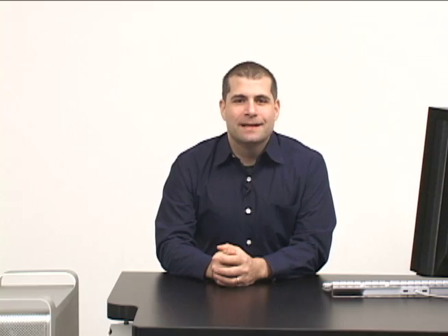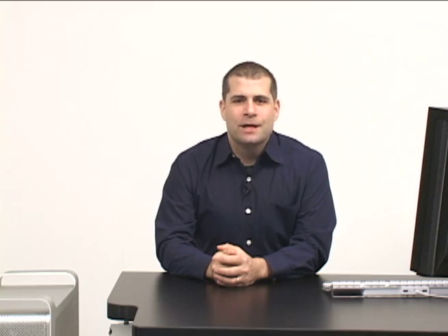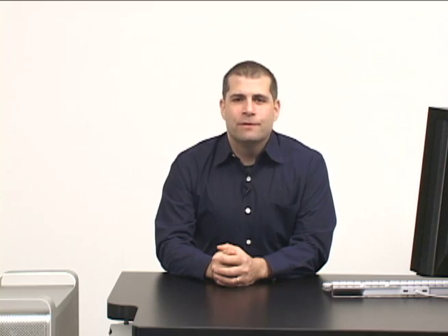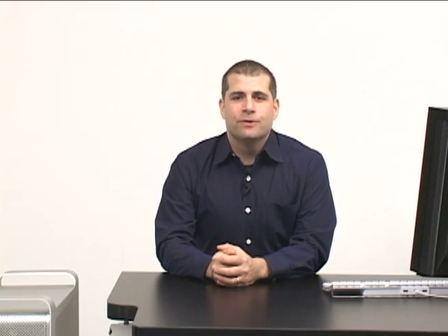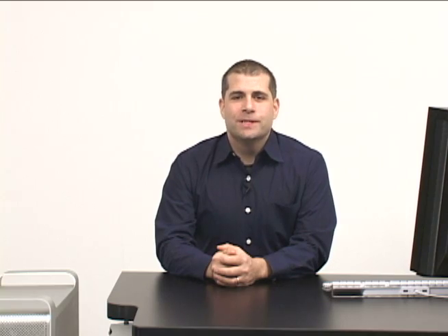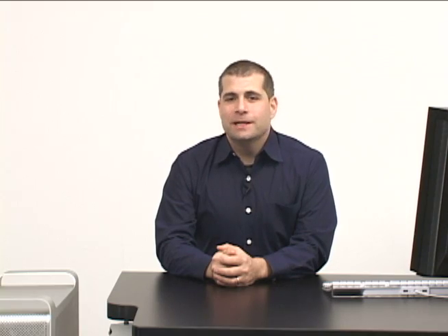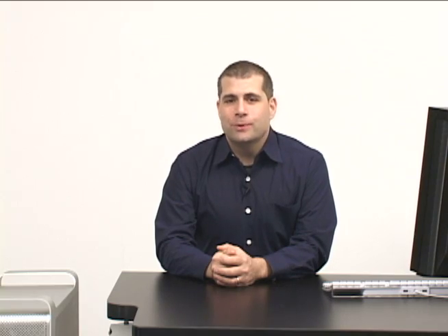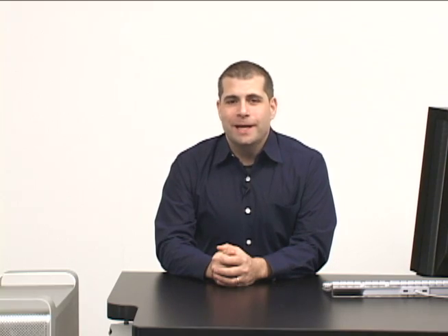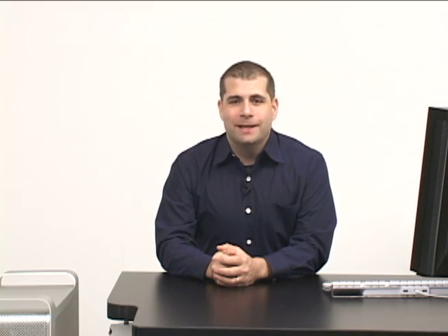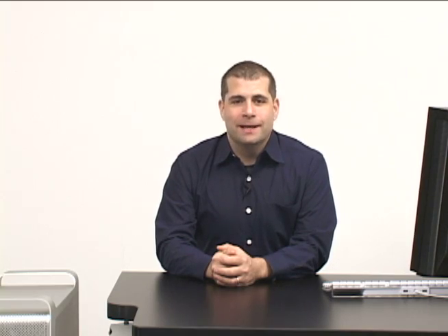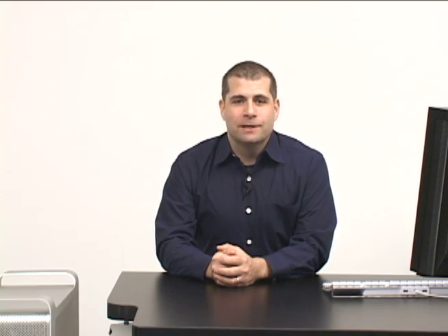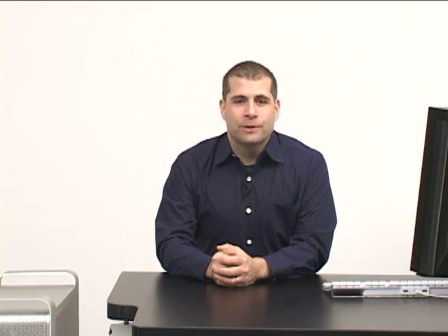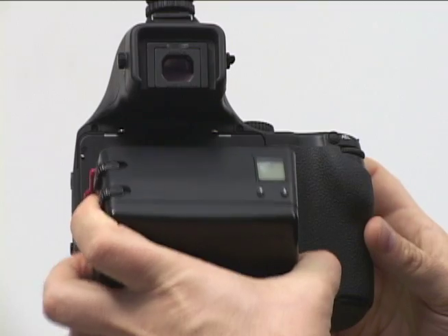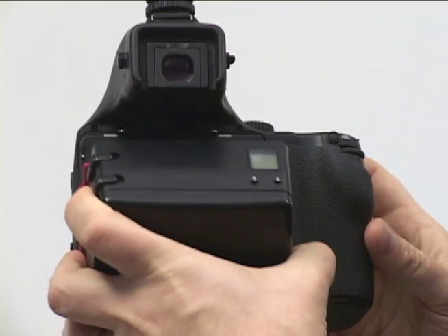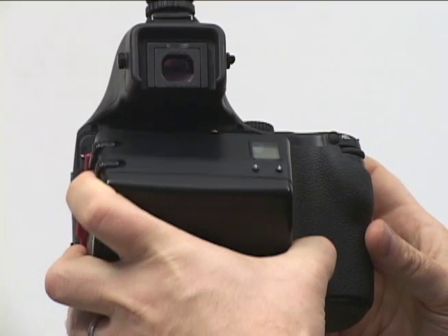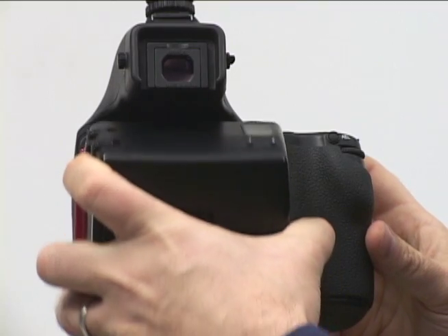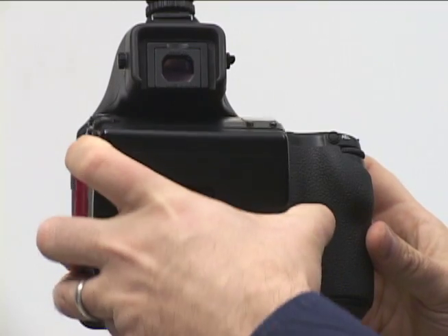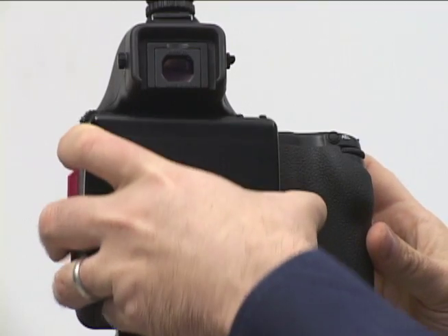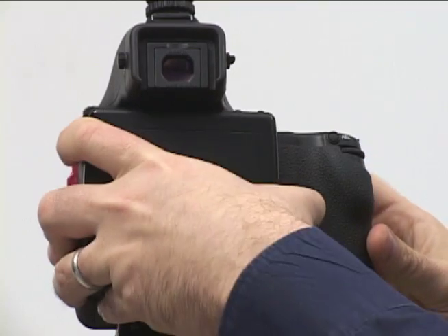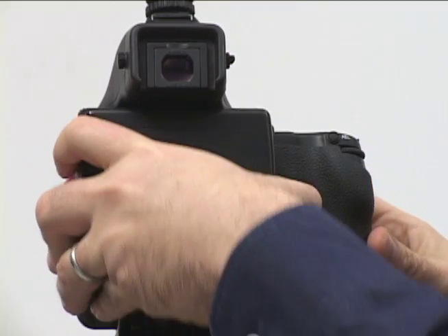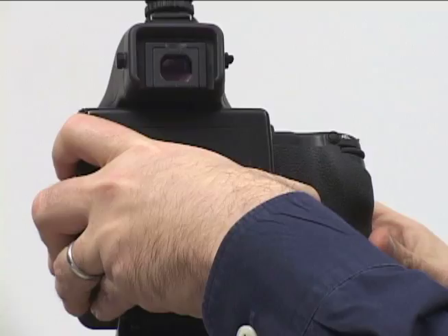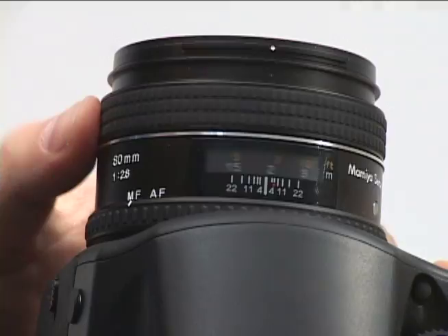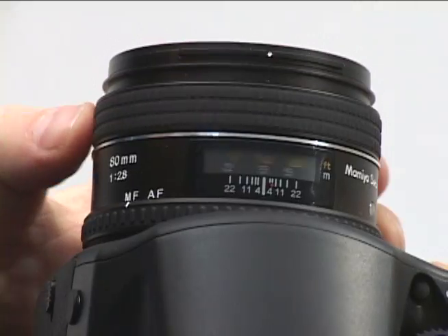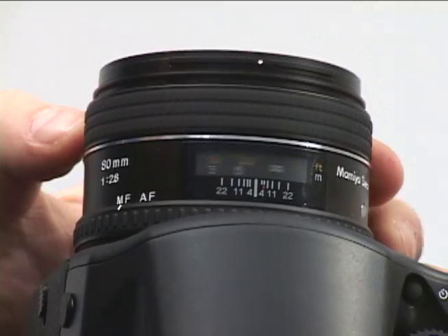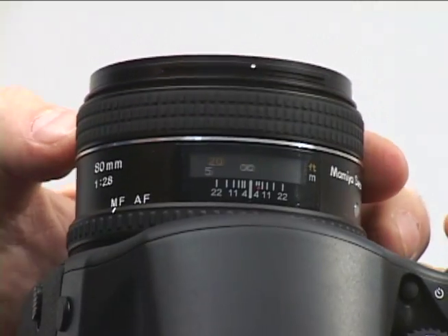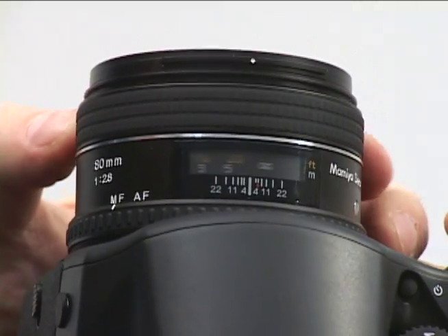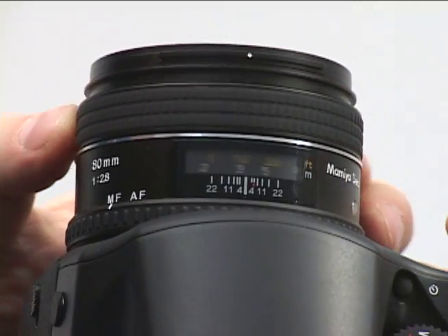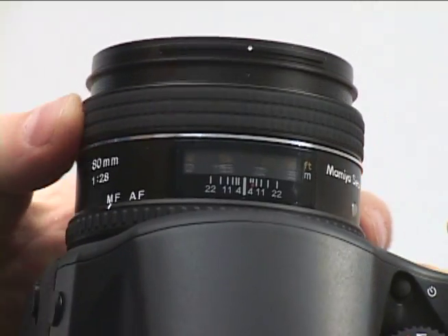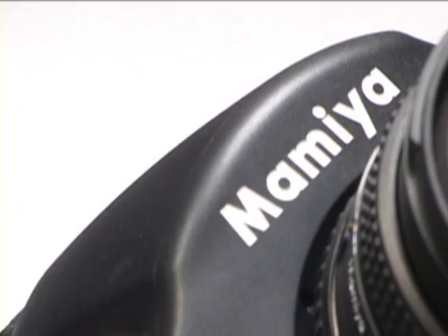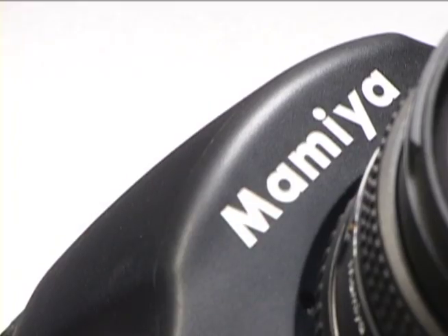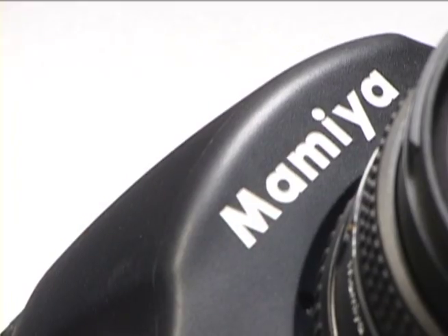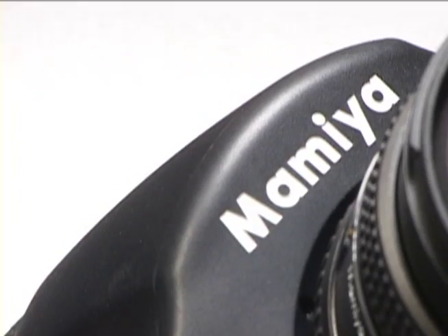The full DL28 kit, including the body, back, lens, and accessories, costs under $15,000.